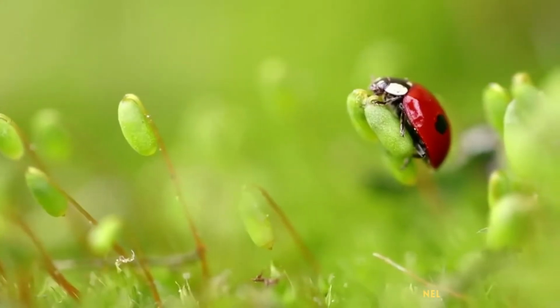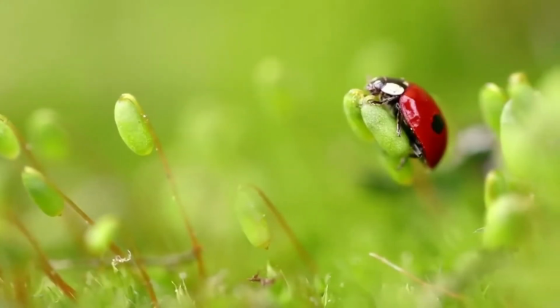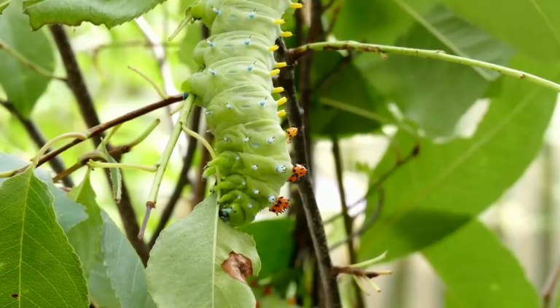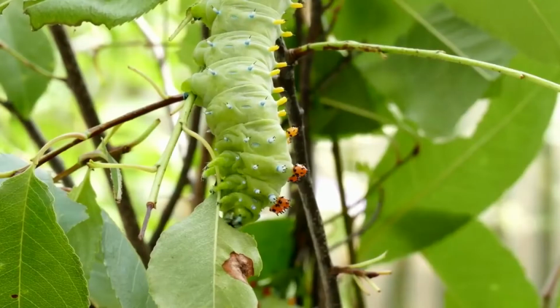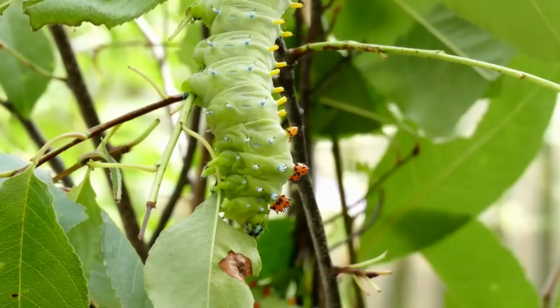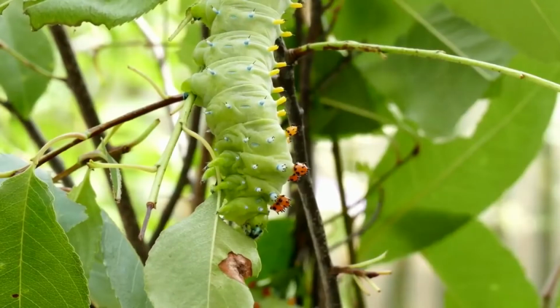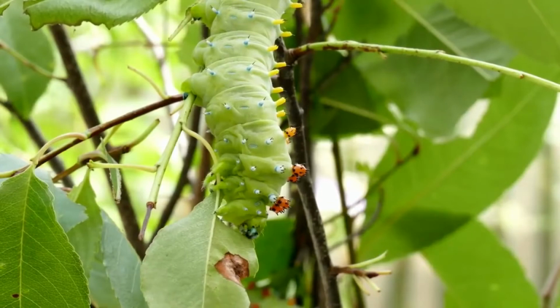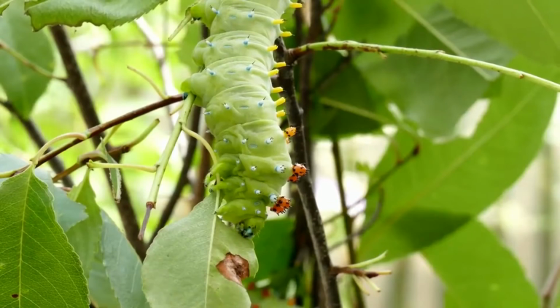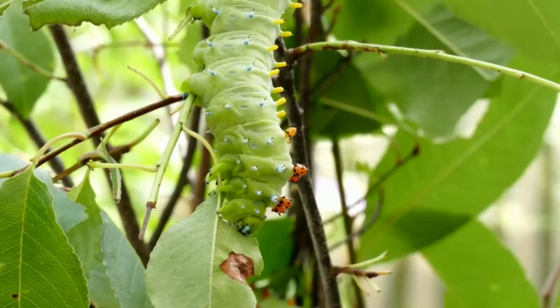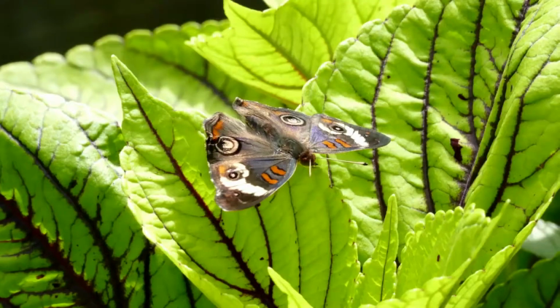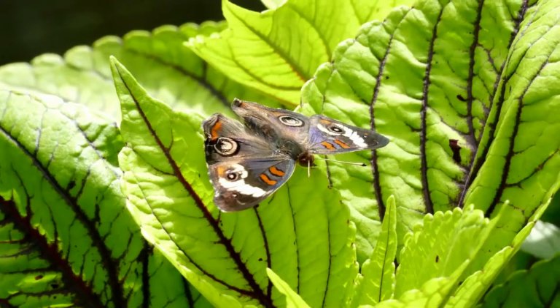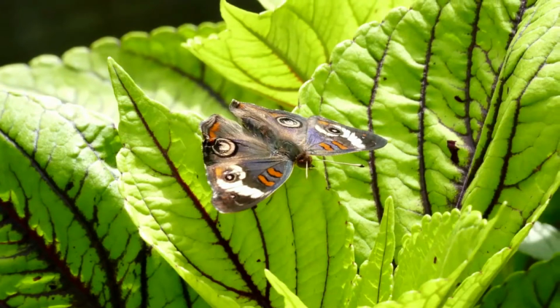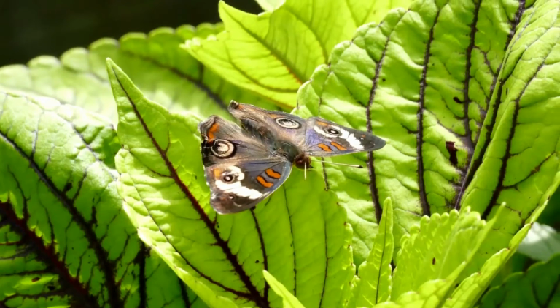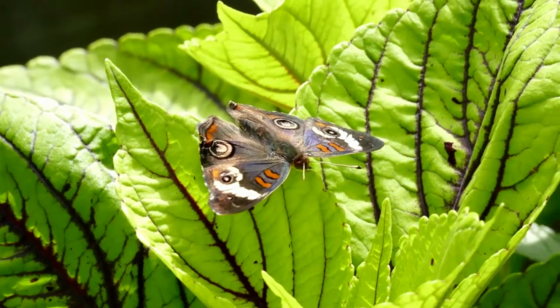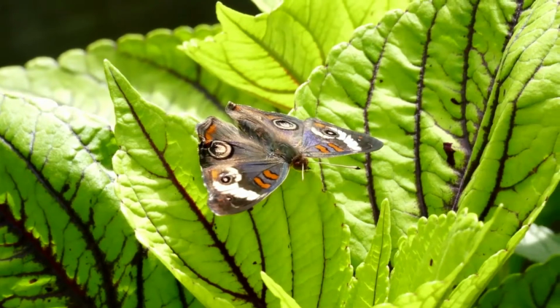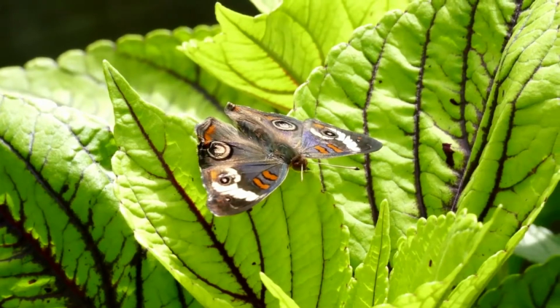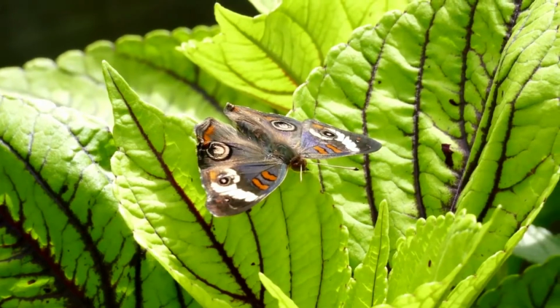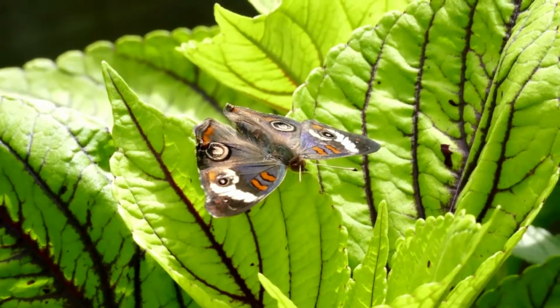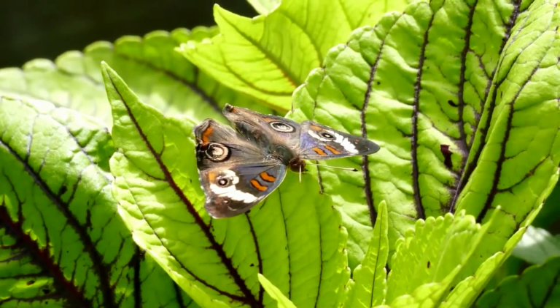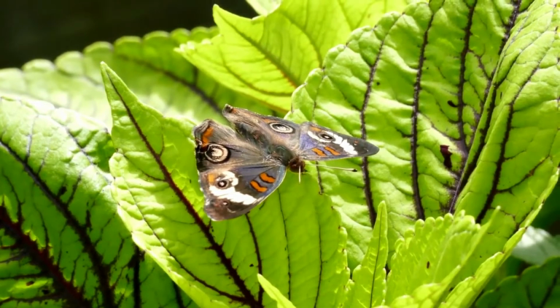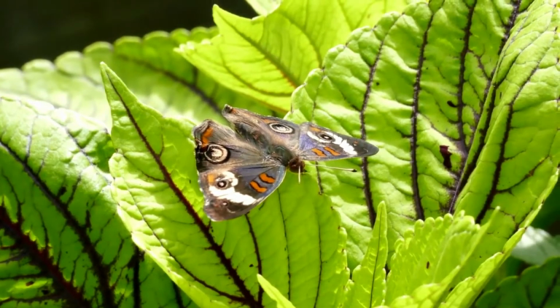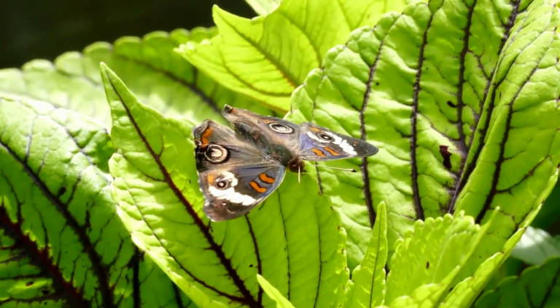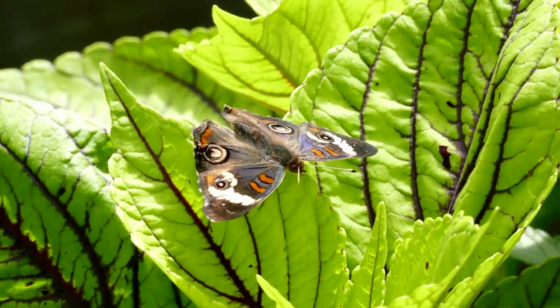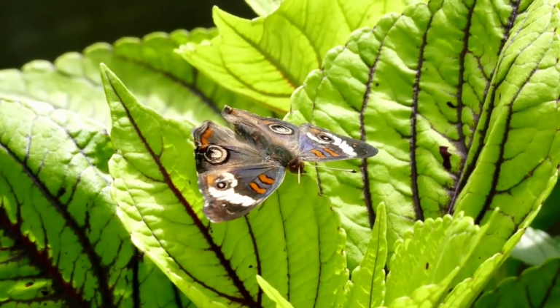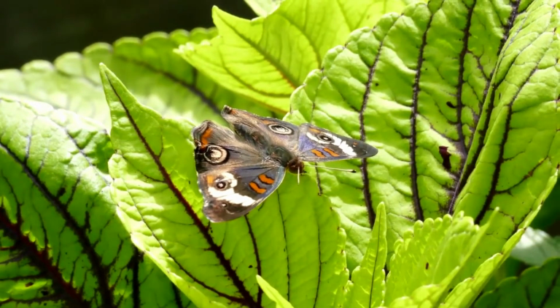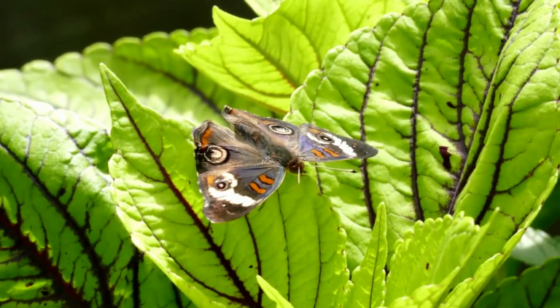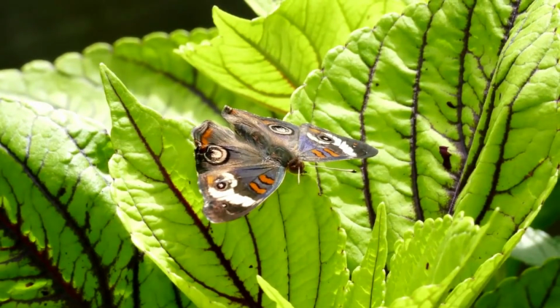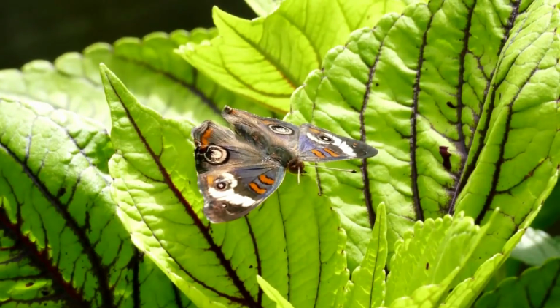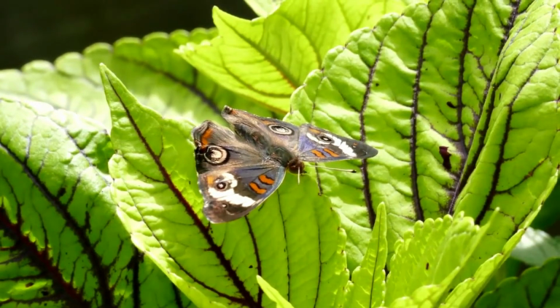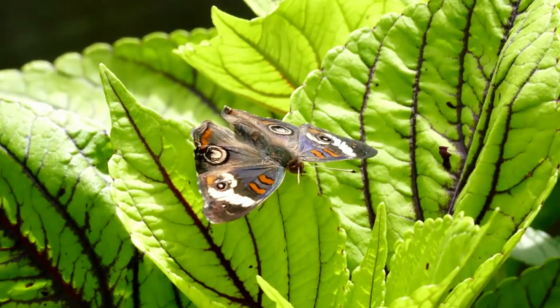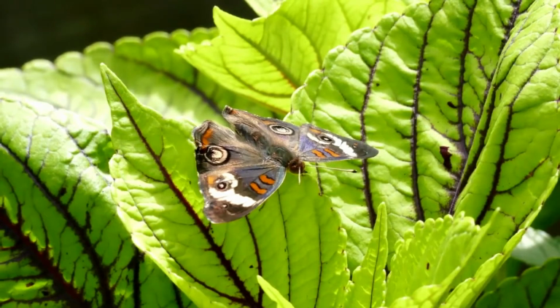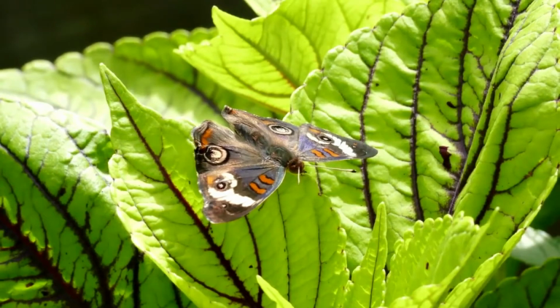Most of the time, plants are the ones that get eaten. But every now and then, a plant gets revenge.